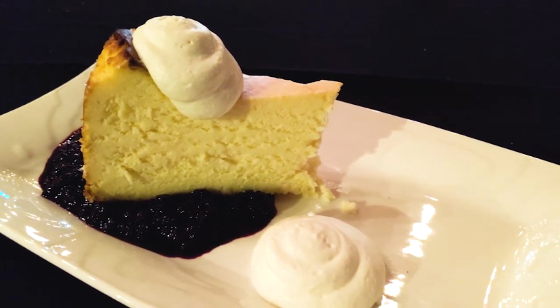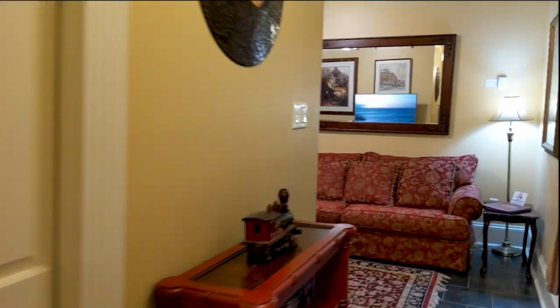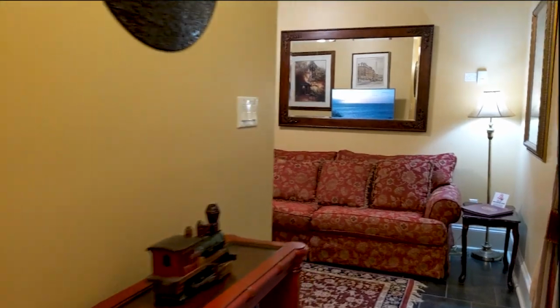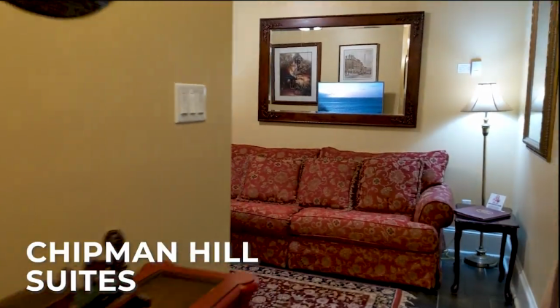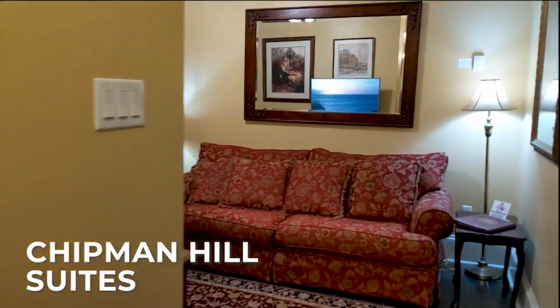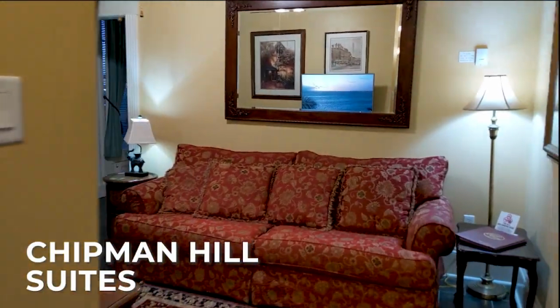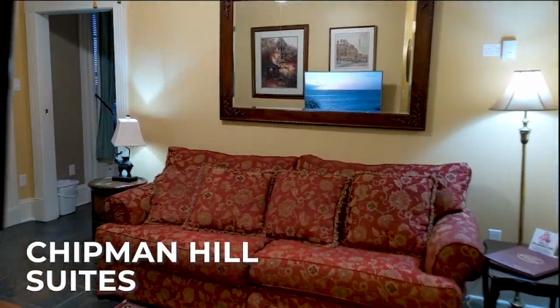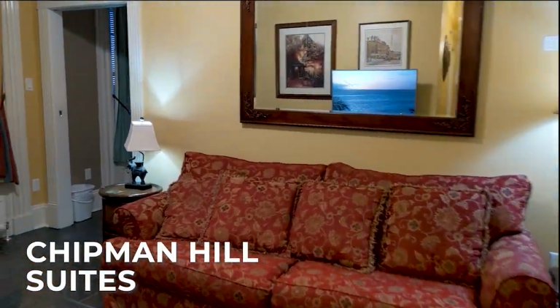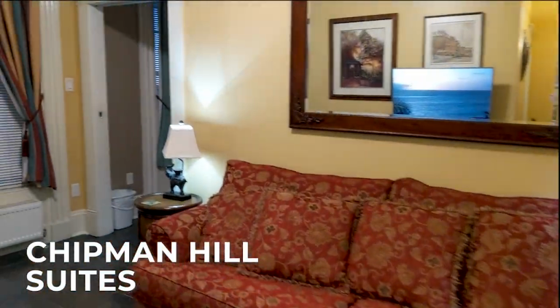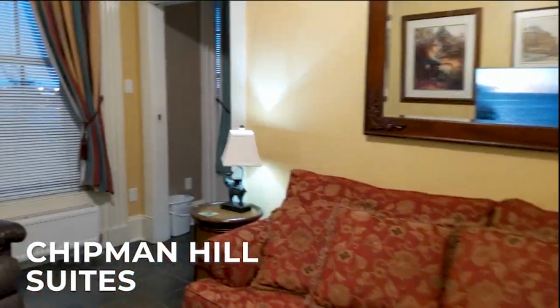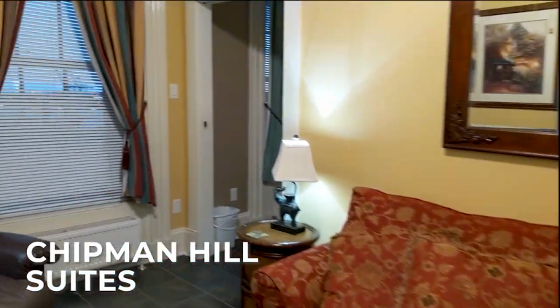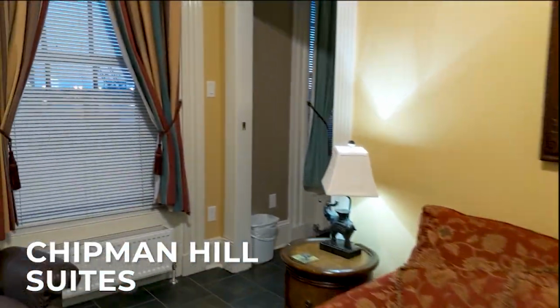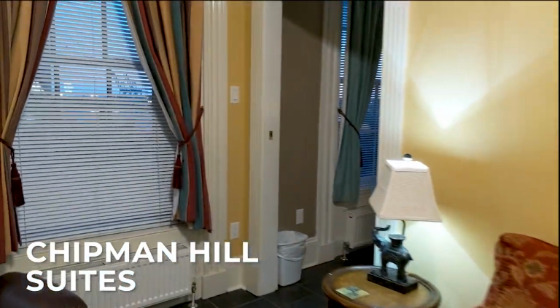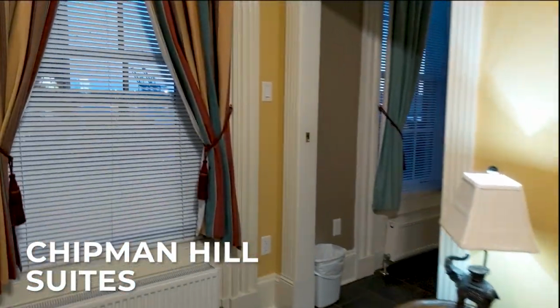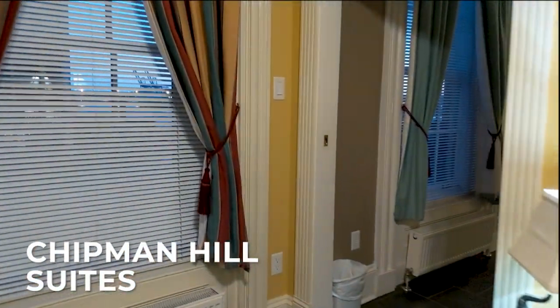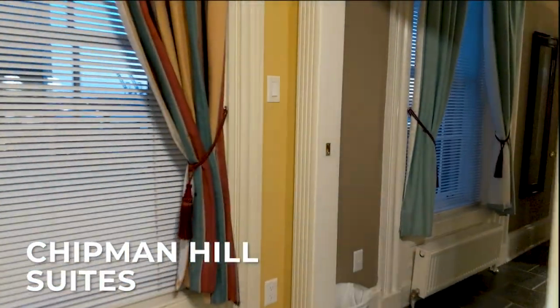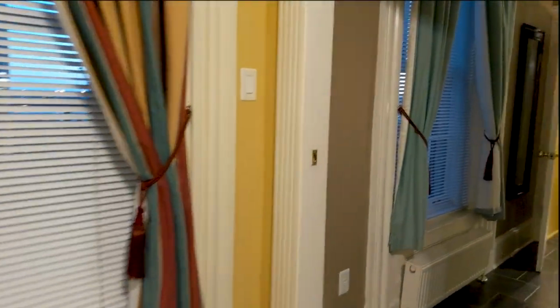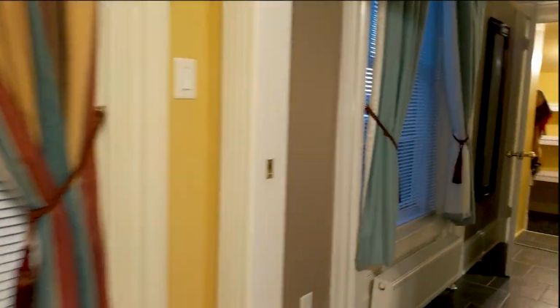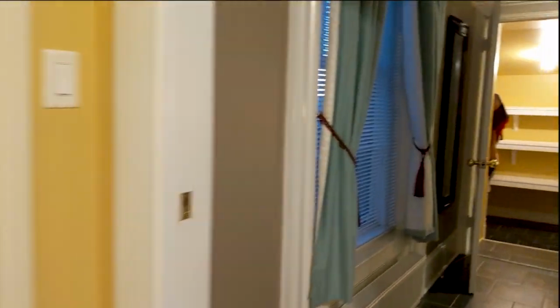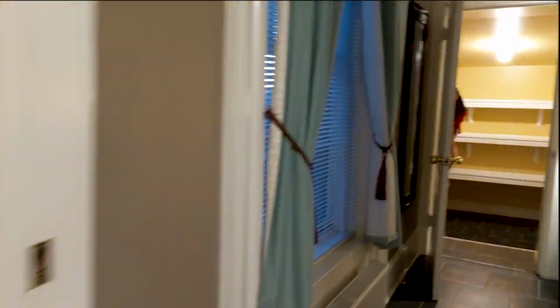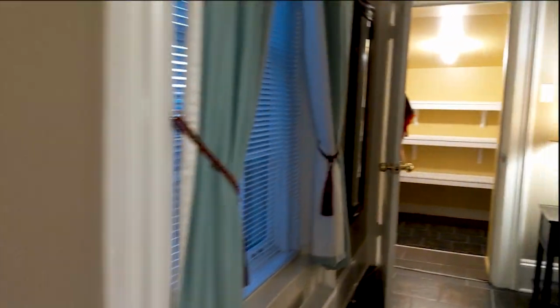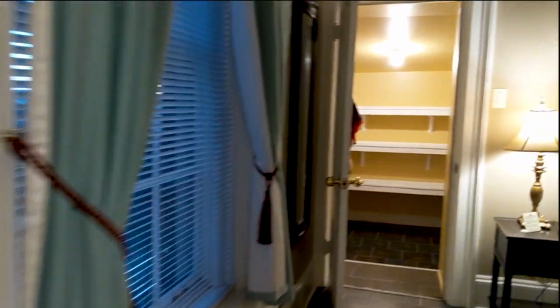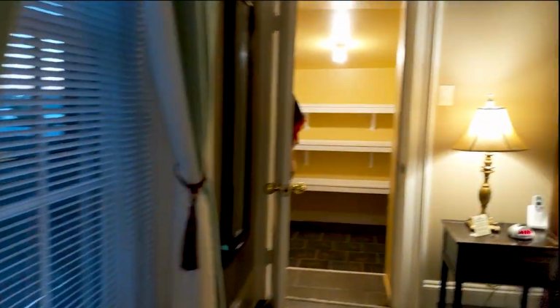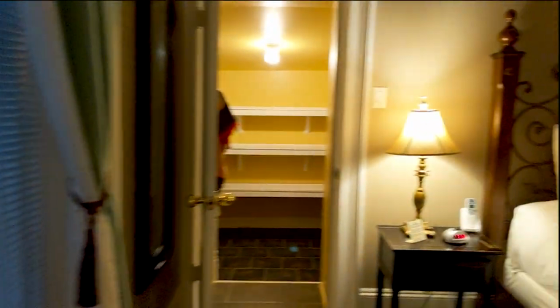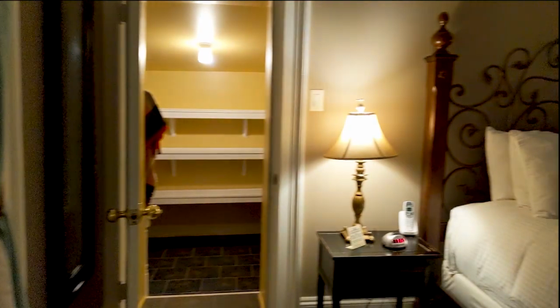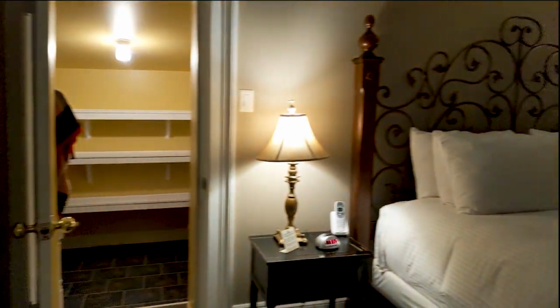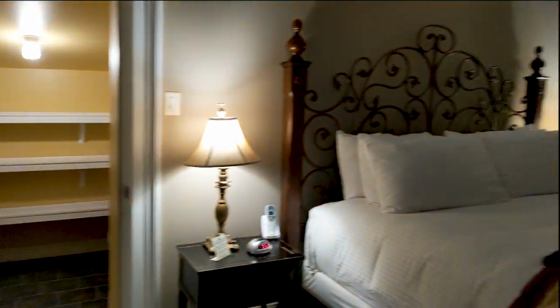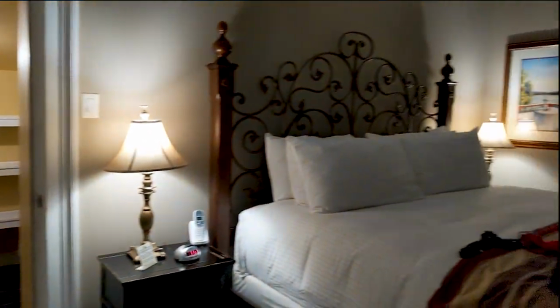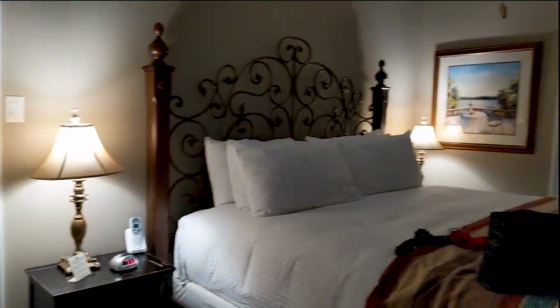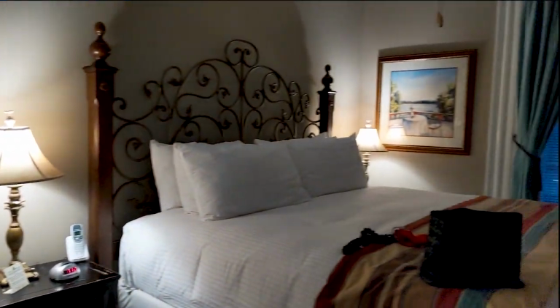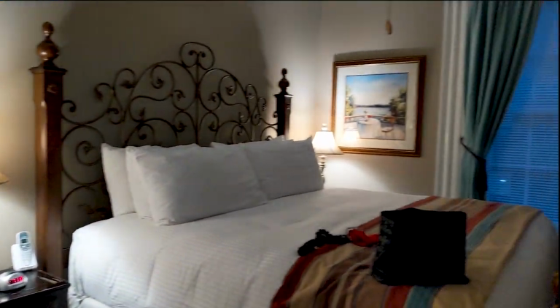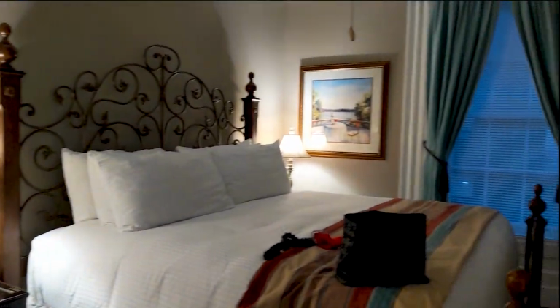Loved all the space we had at Chipman Hill Suites. They're located in the middle of everything in some of the oldest buildings in Uptown St. John.